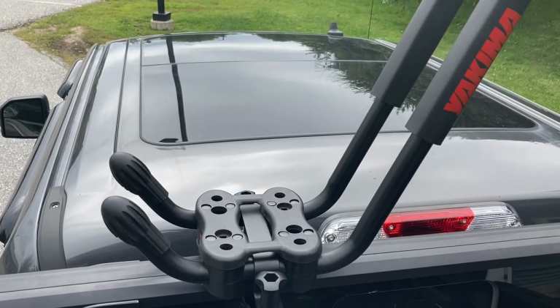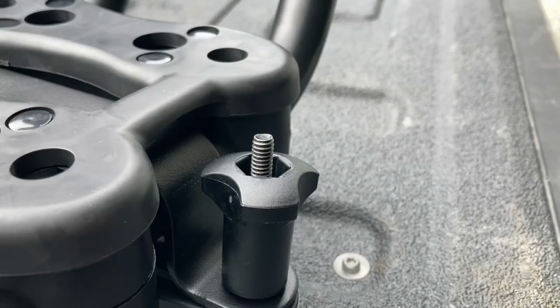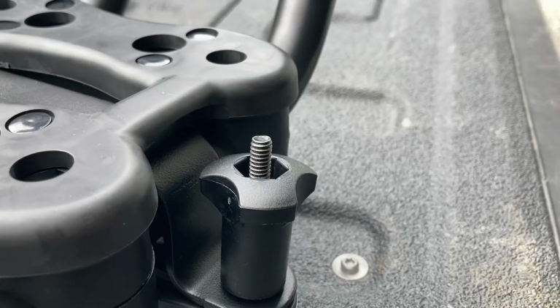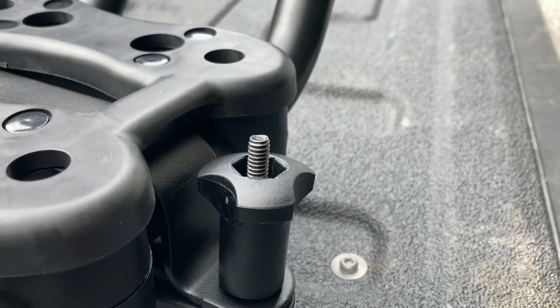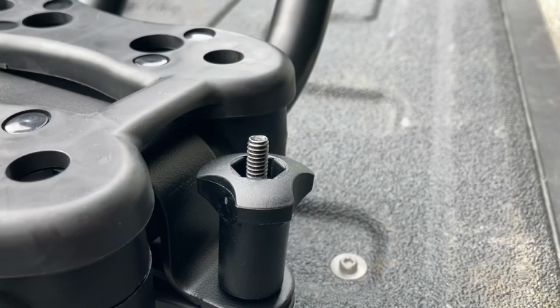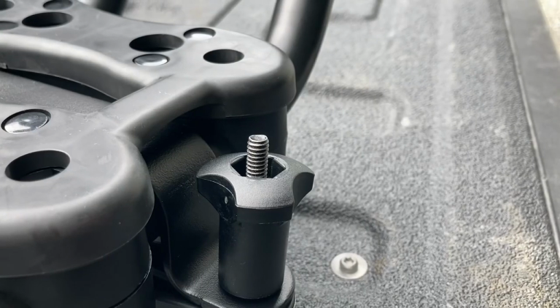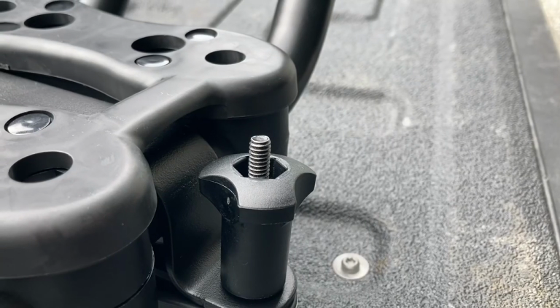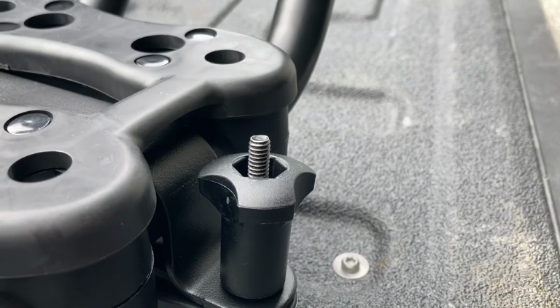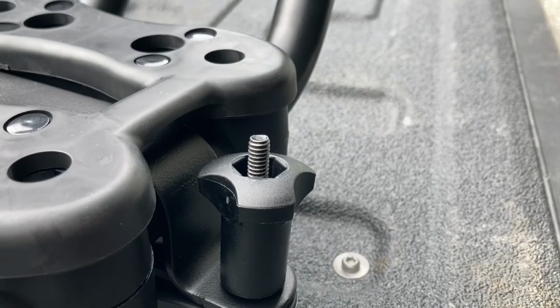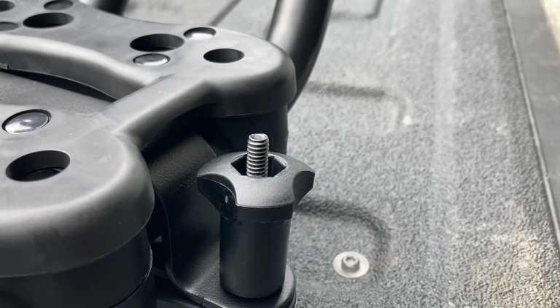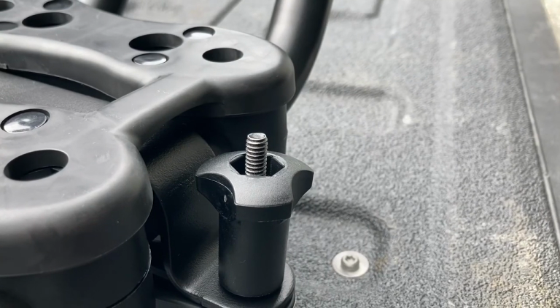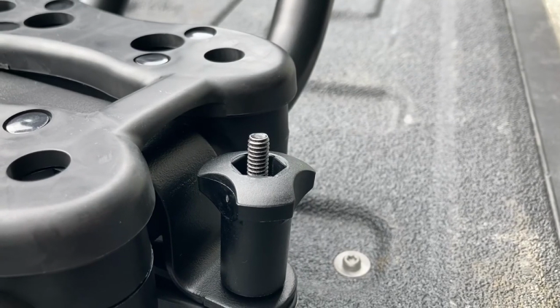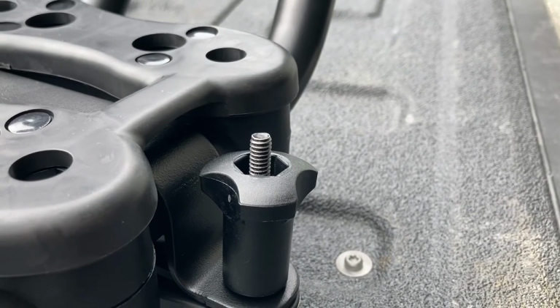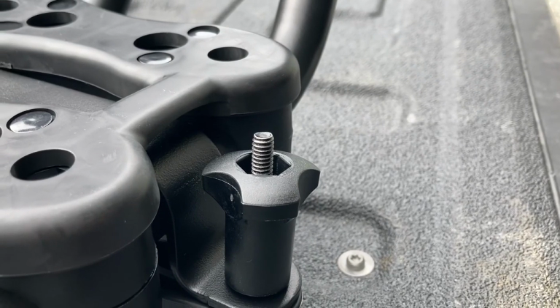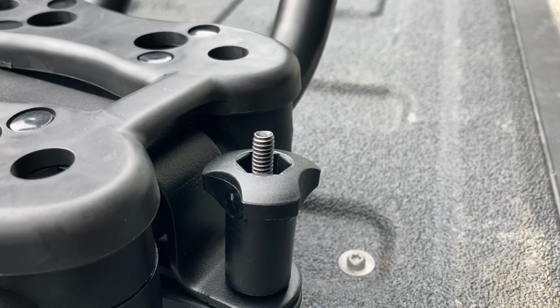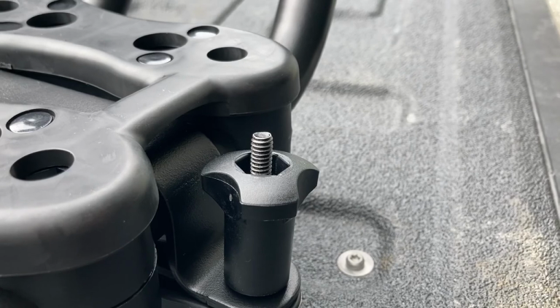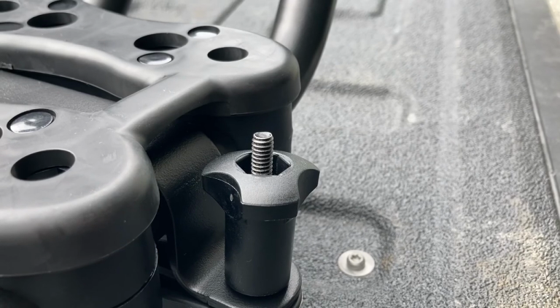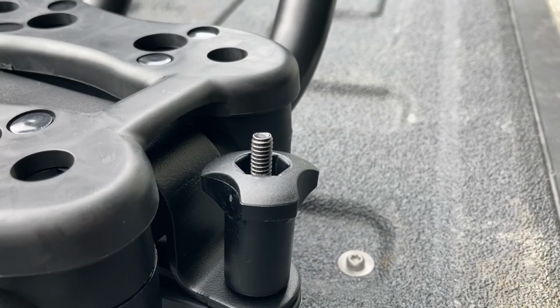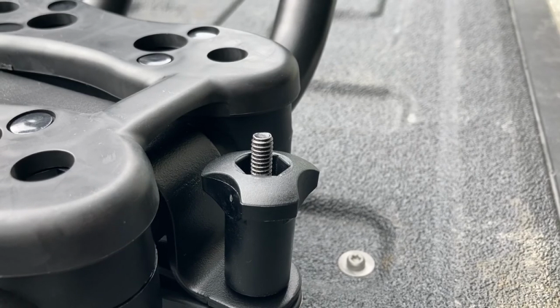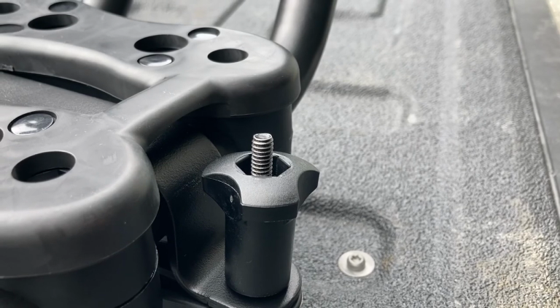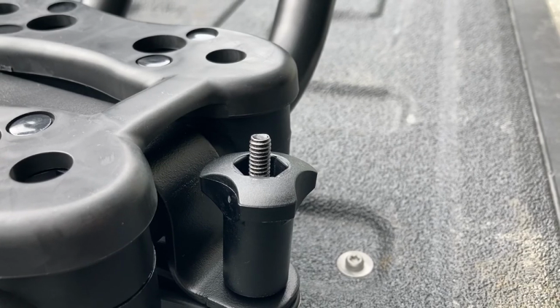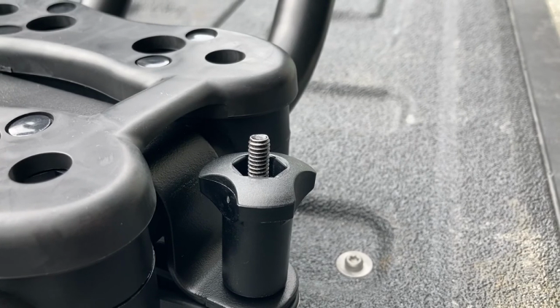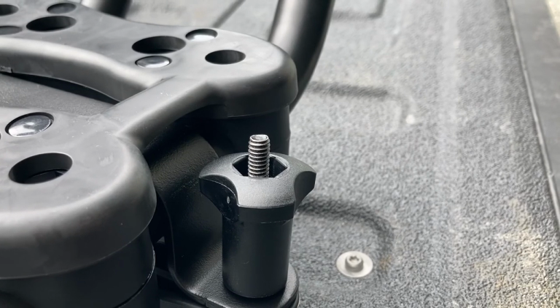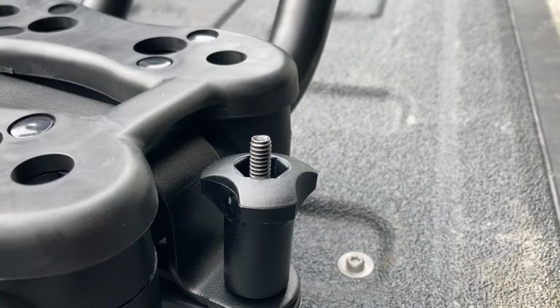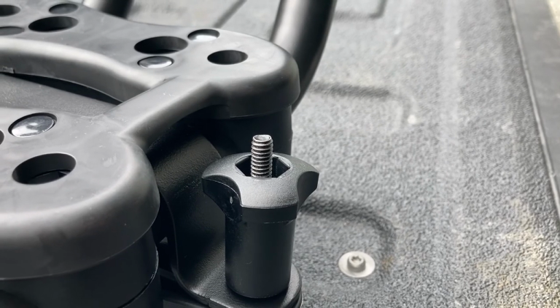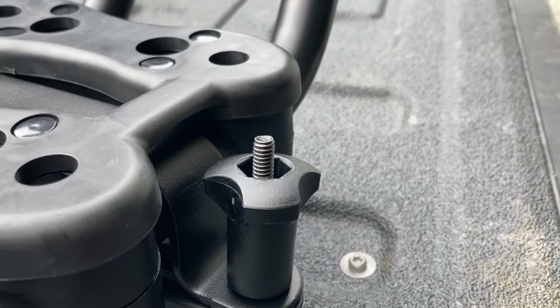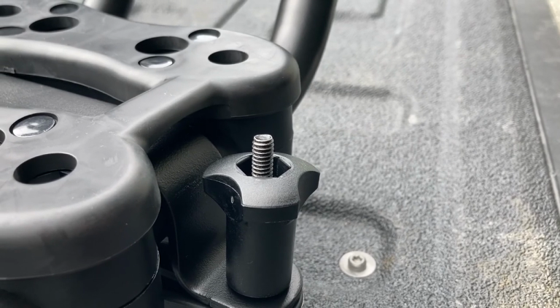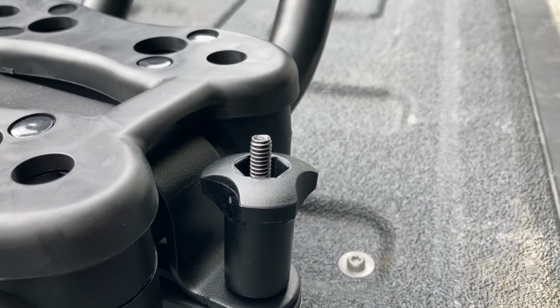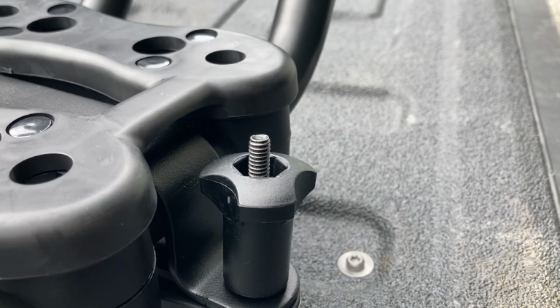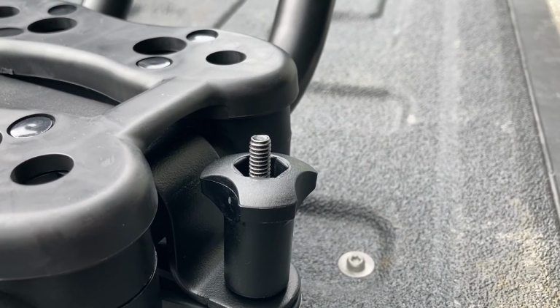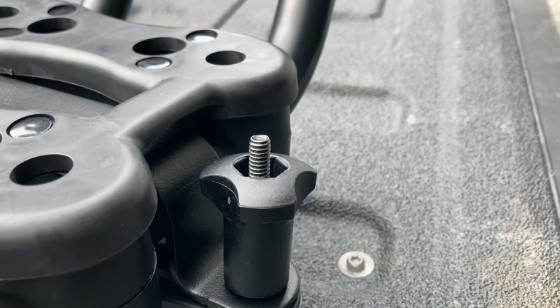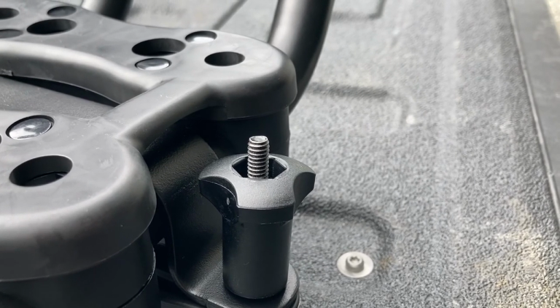When fully tightened, make sure the threads don't stick up from the knob. If they do, you need to use the shorter bolt set.